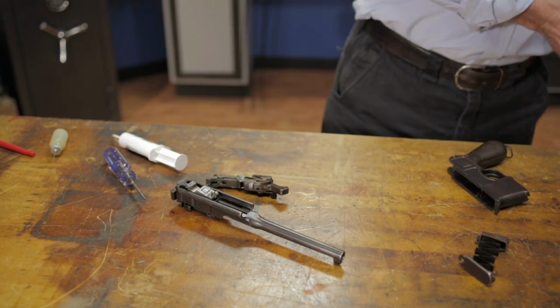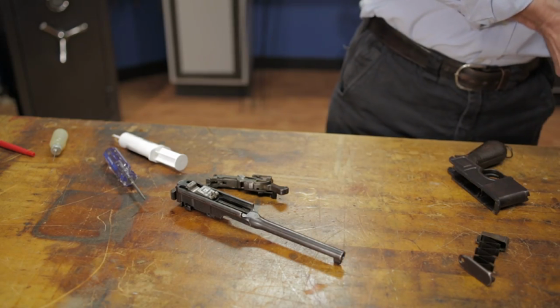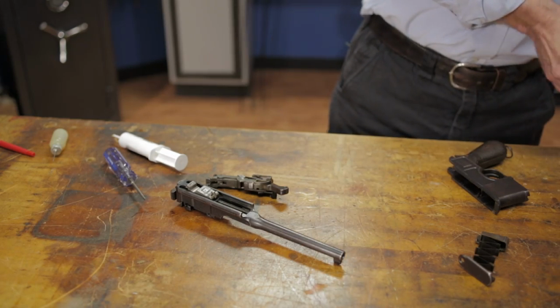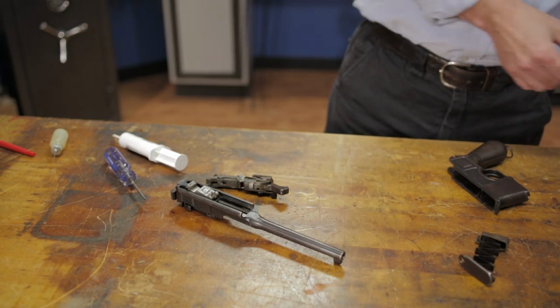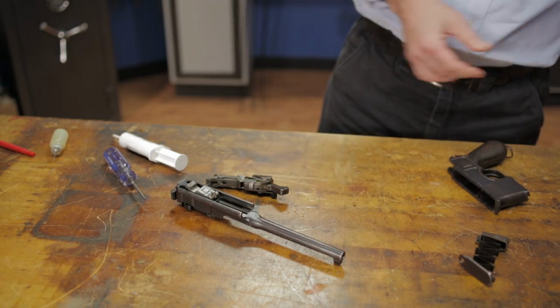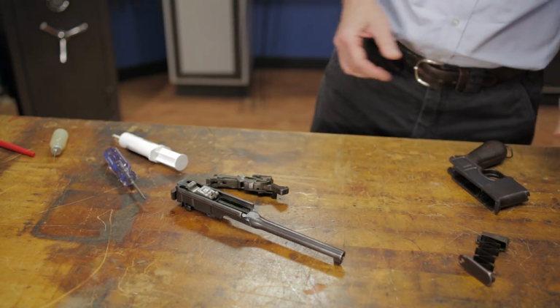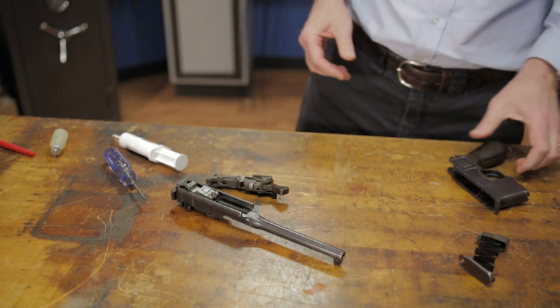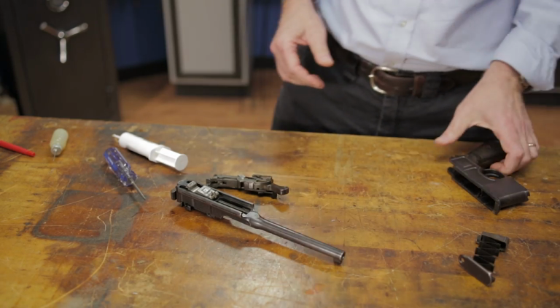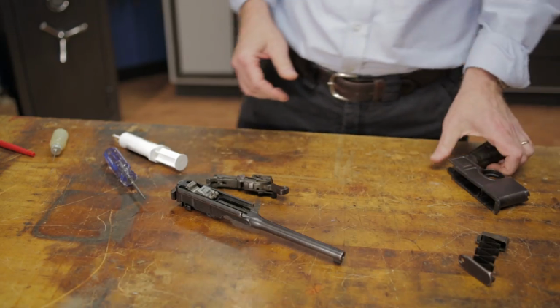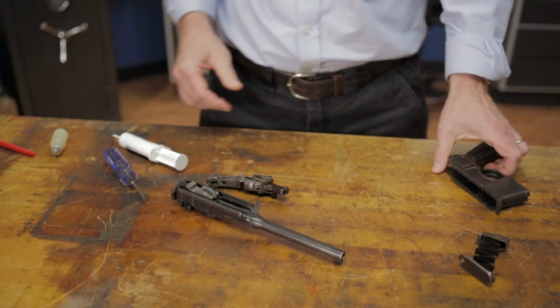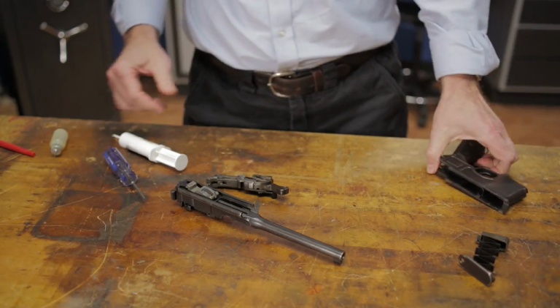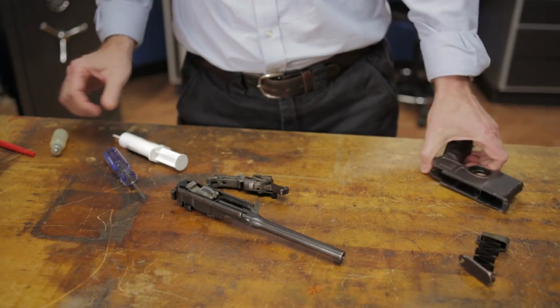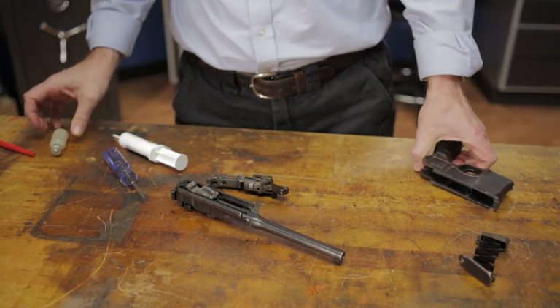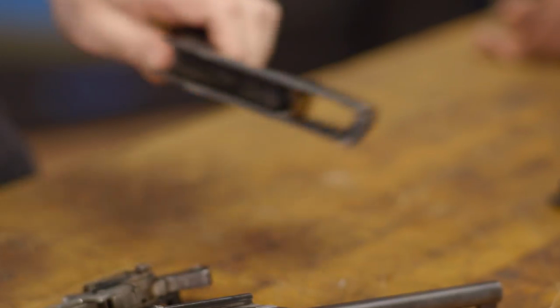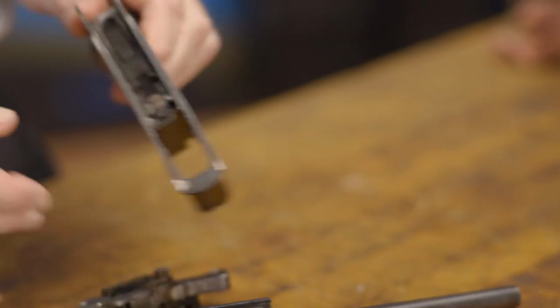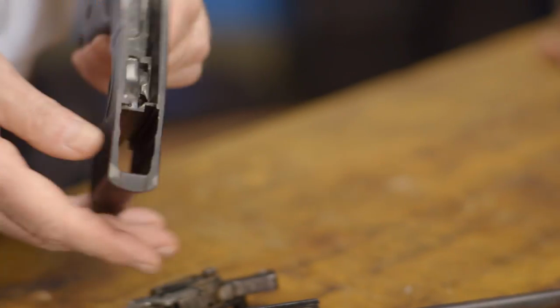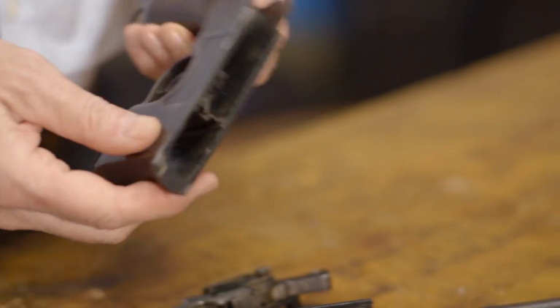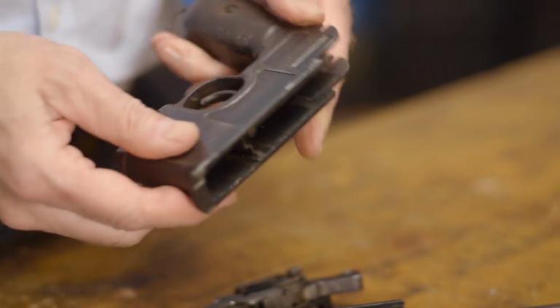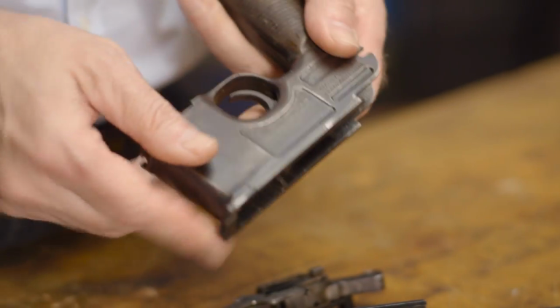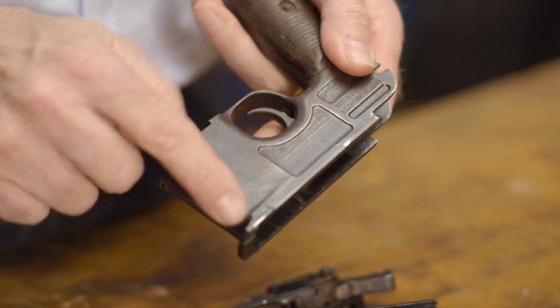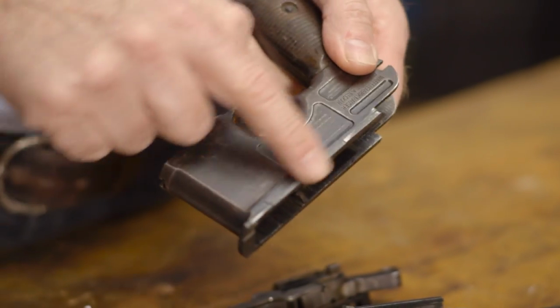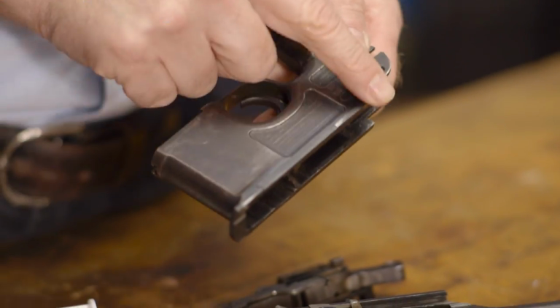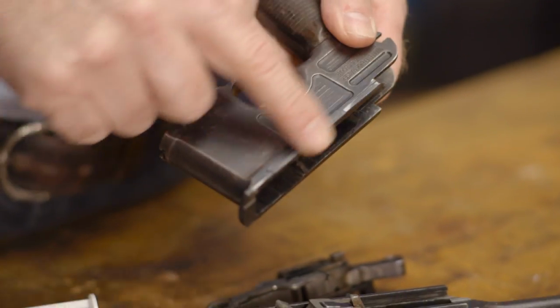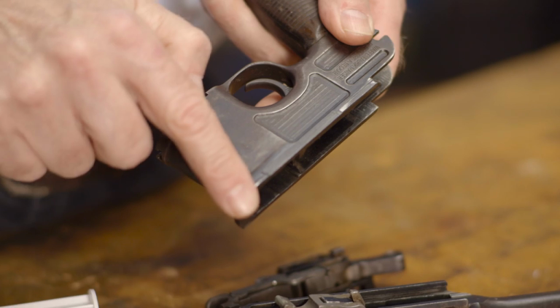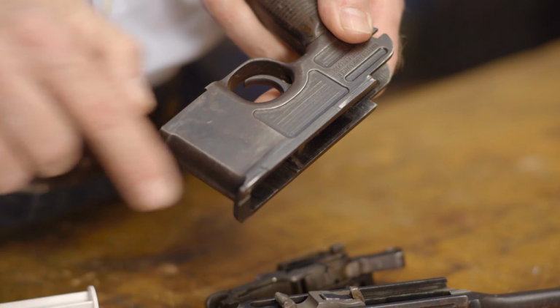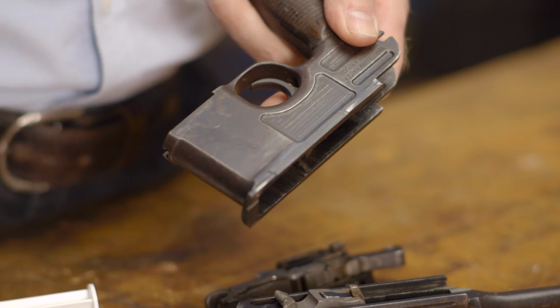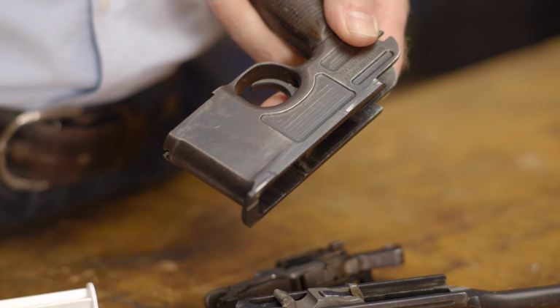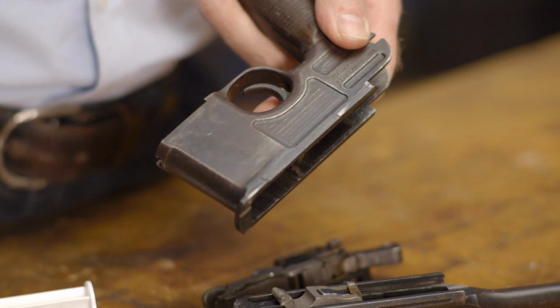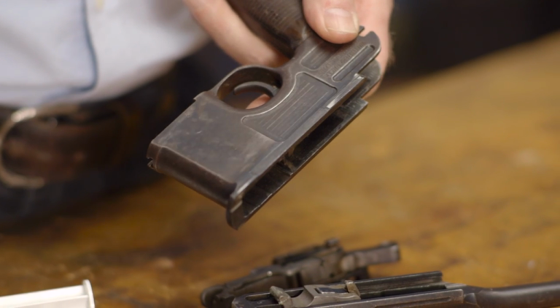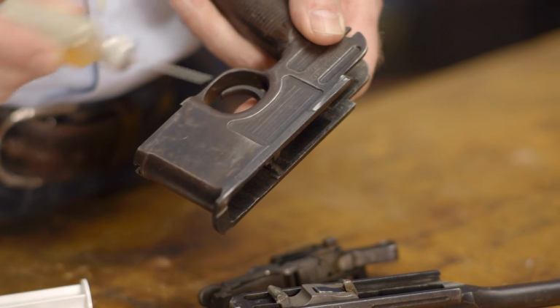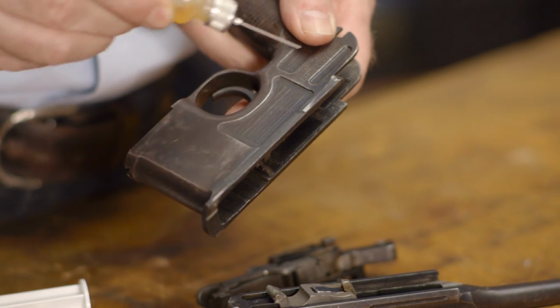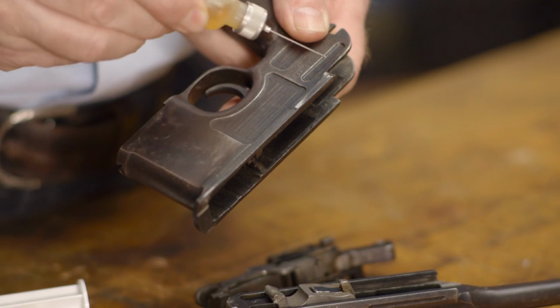The last place we need to cover is the frame rails, and all that's needed here is a thin coat of oil to protect against wear.